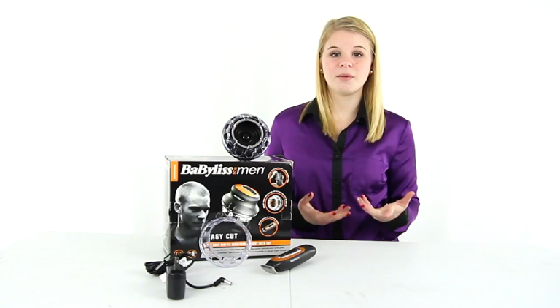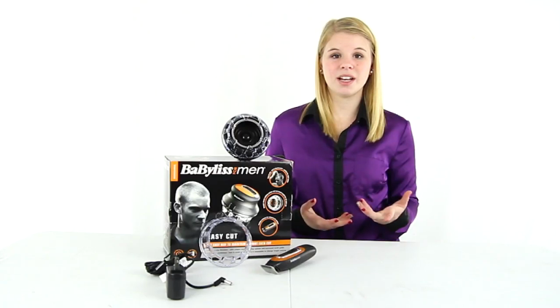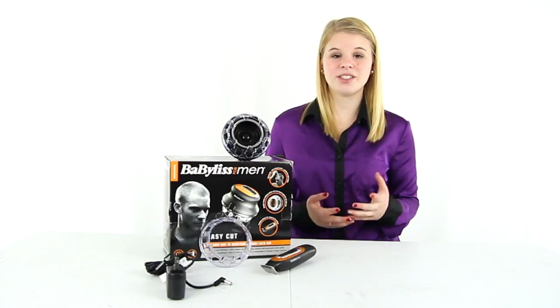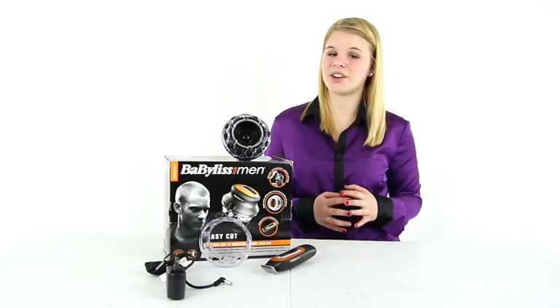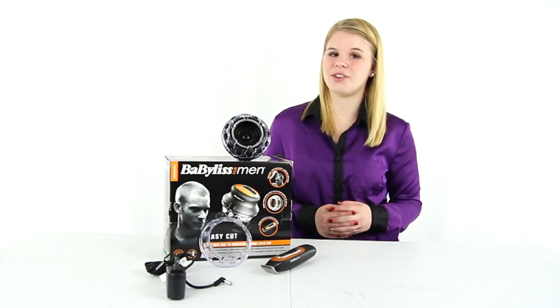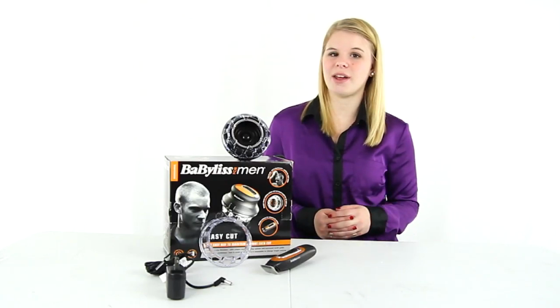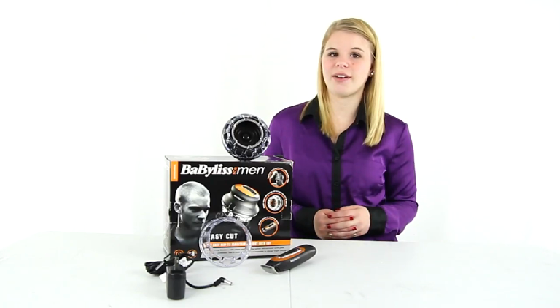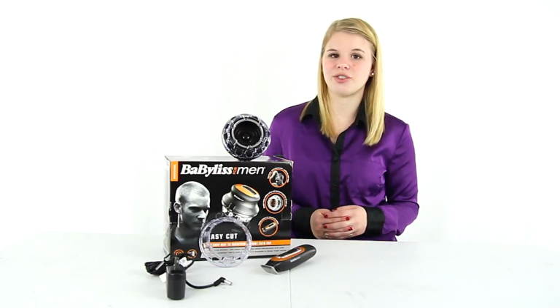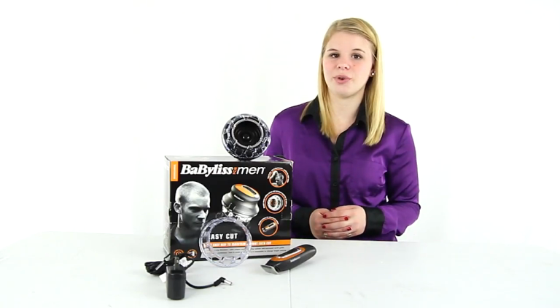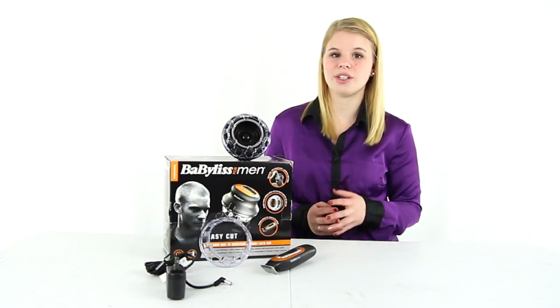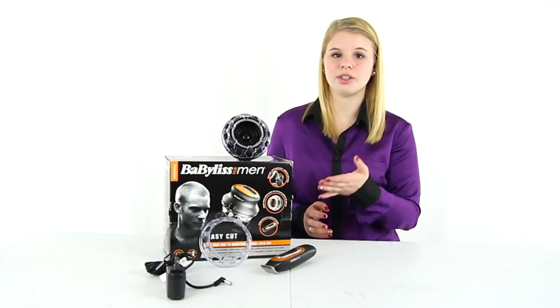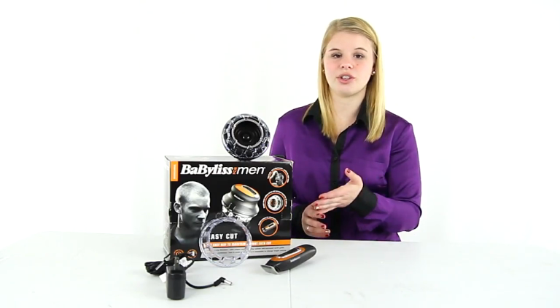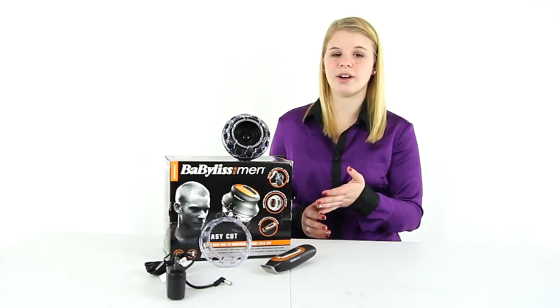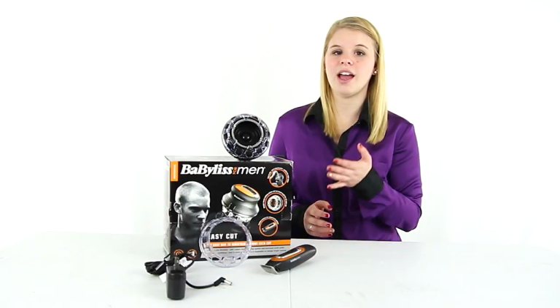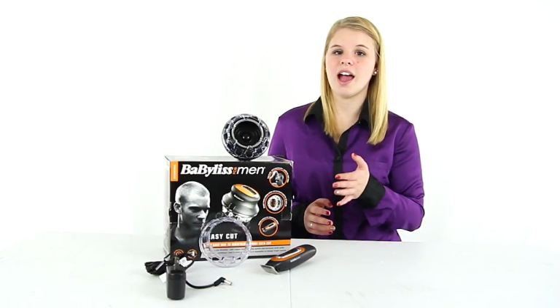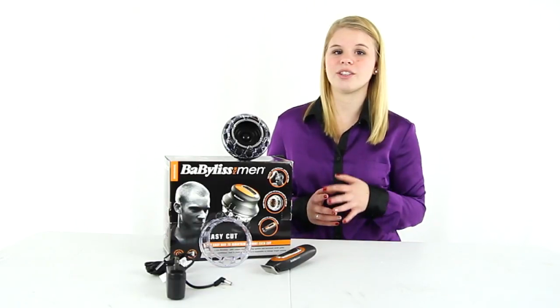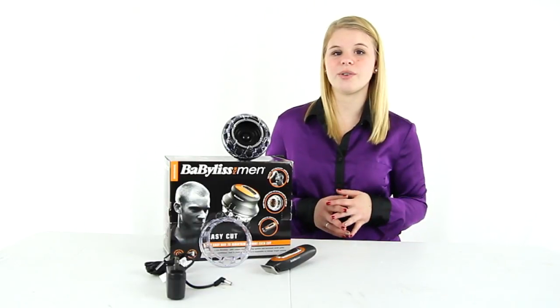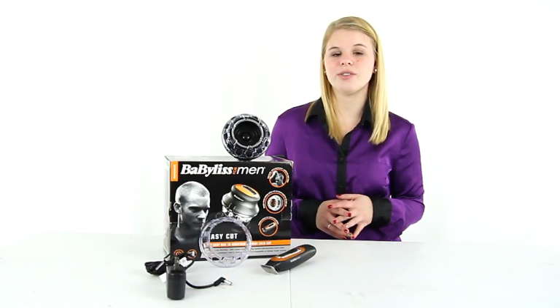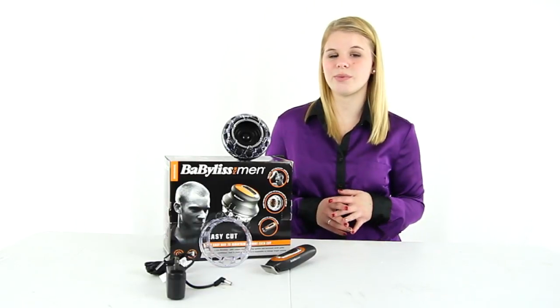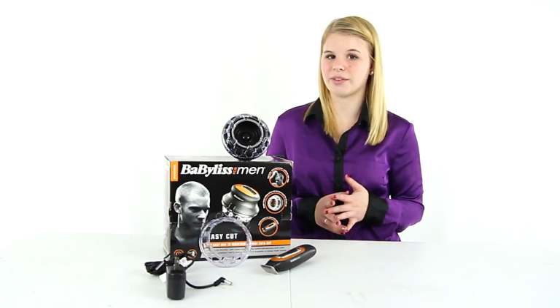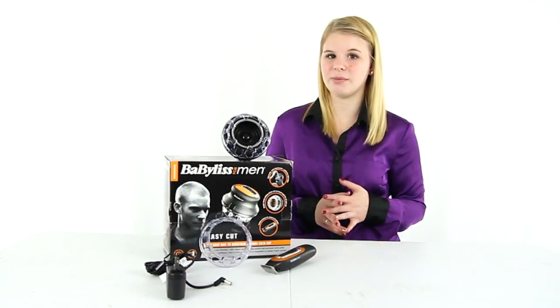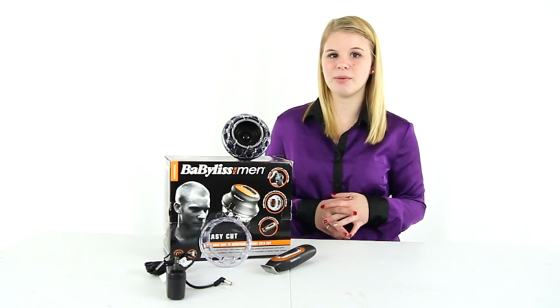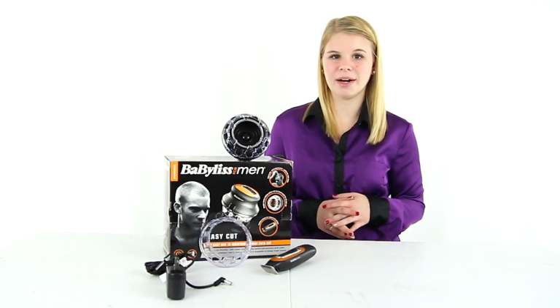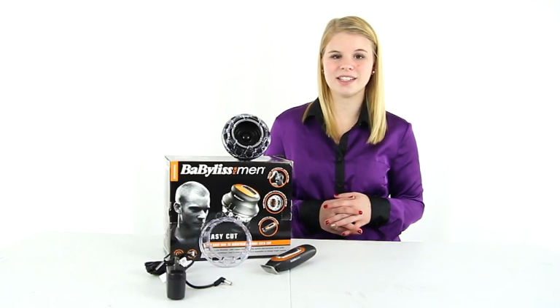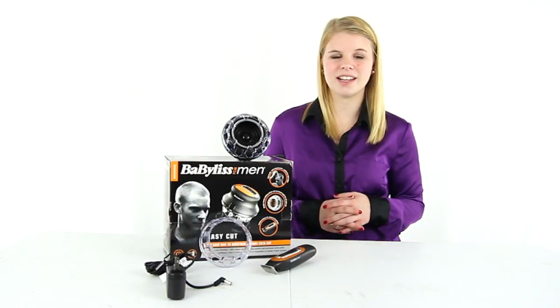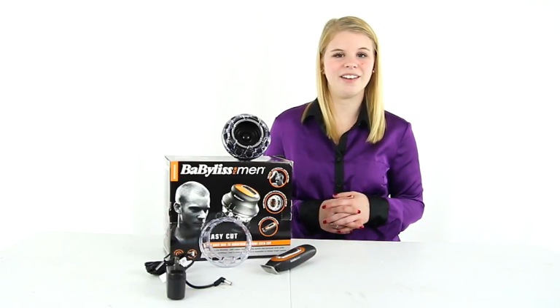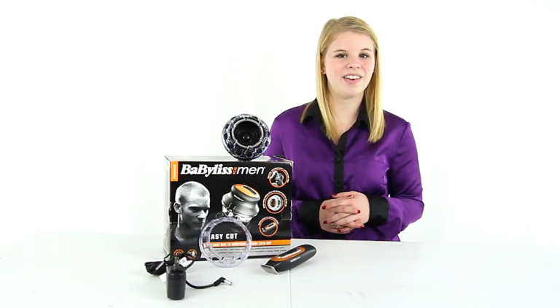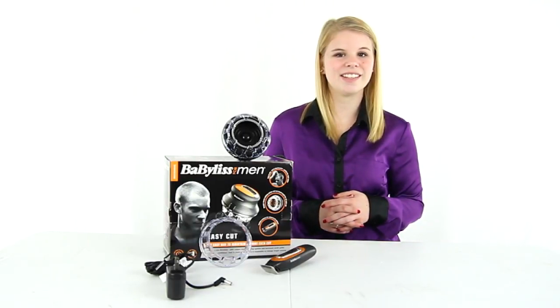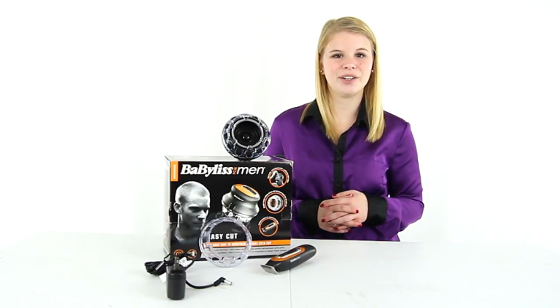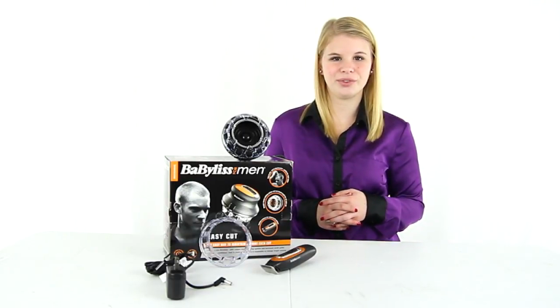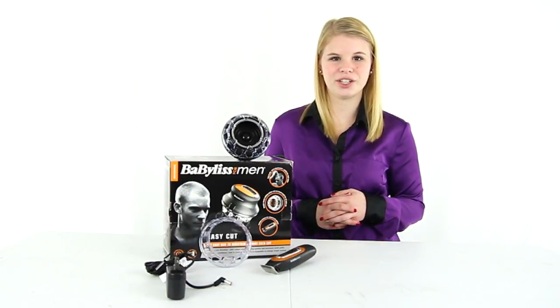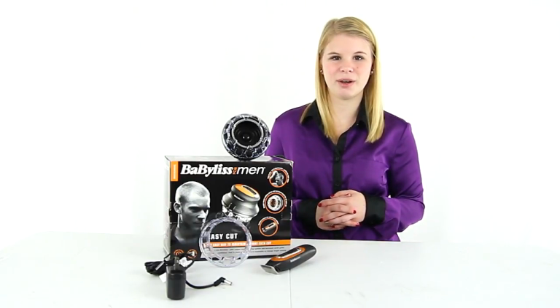Plus, you get a two year manufacturer warranty with this trimmer. And as always, we offer unbeatable prices and fast, free shipping.